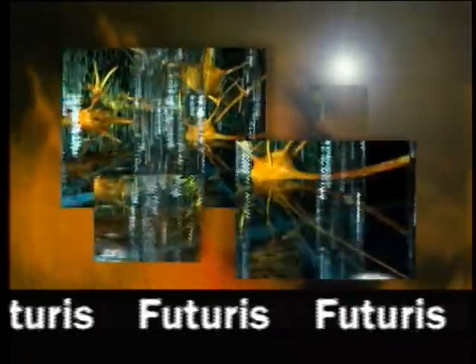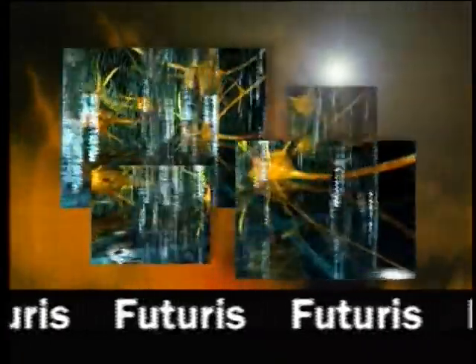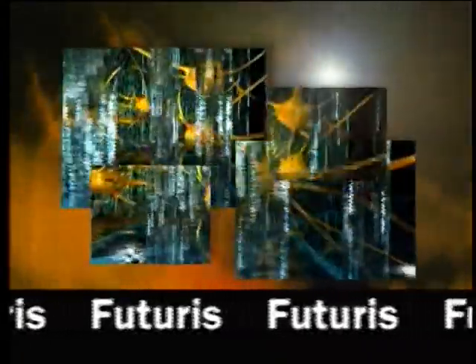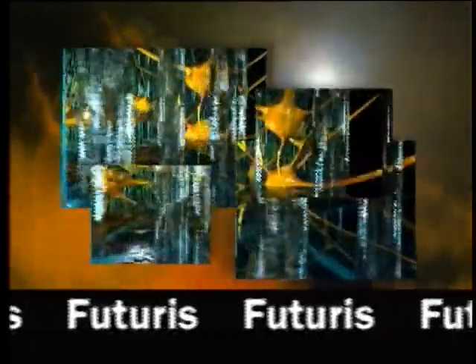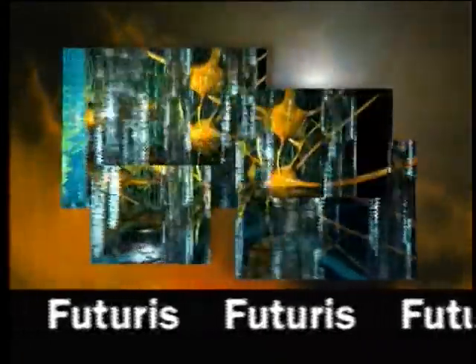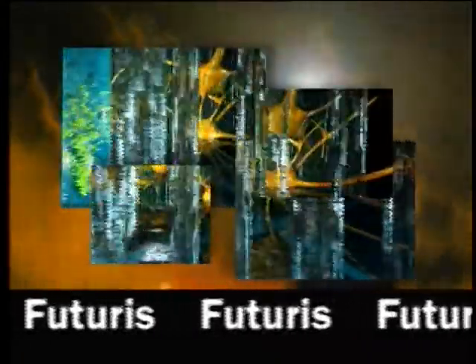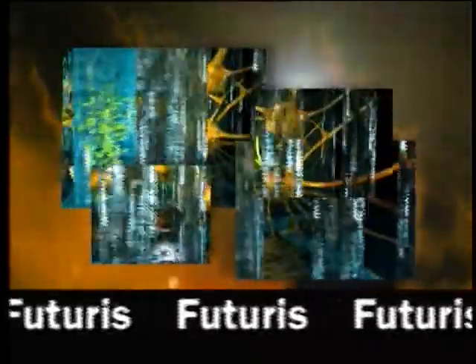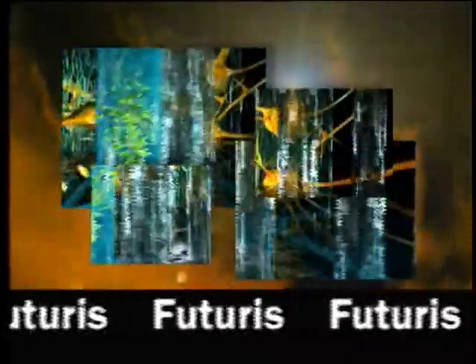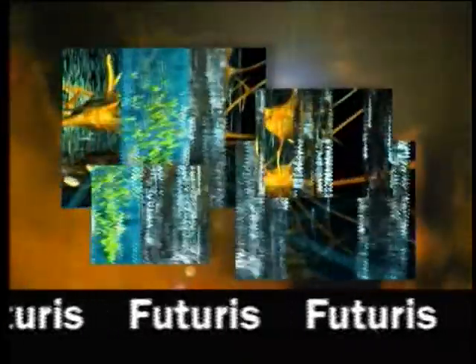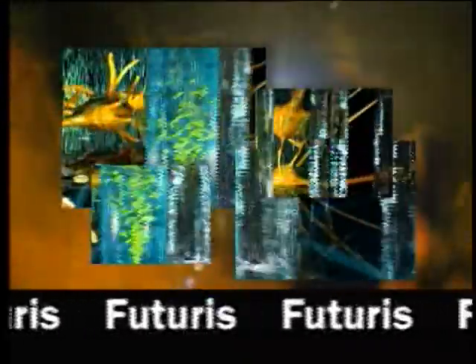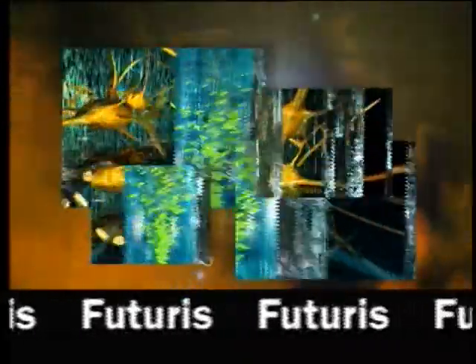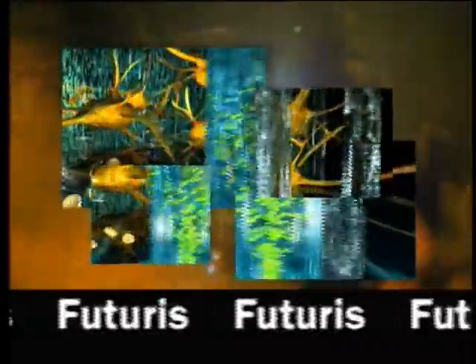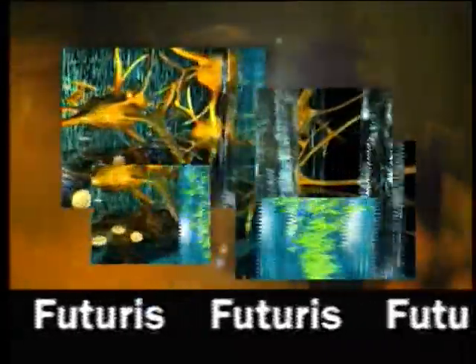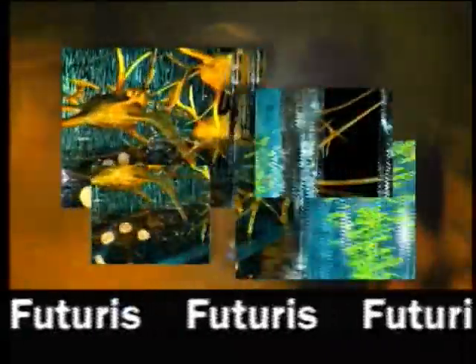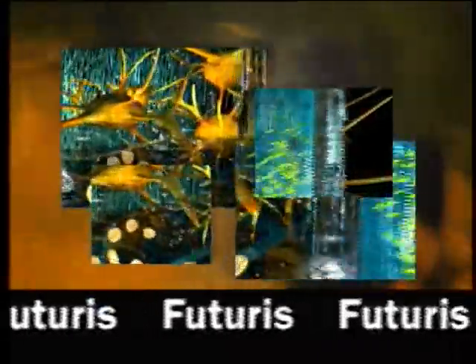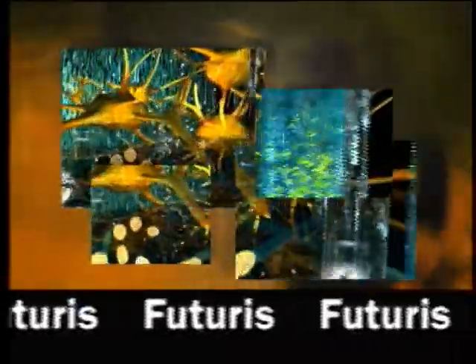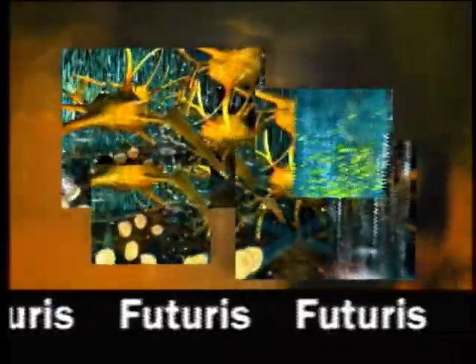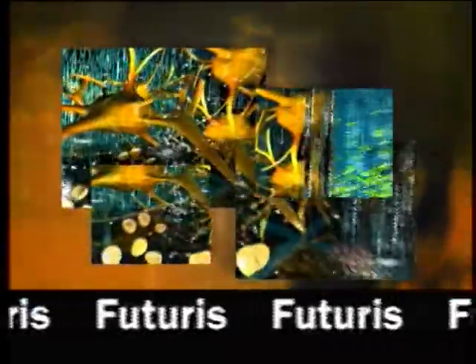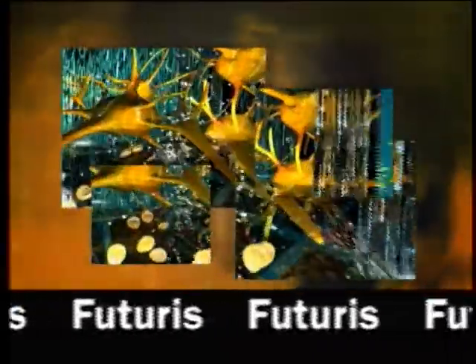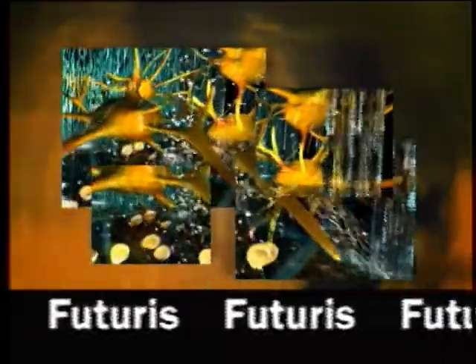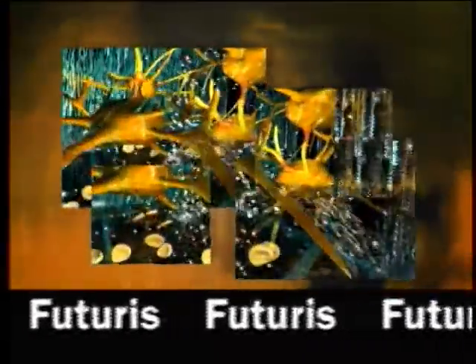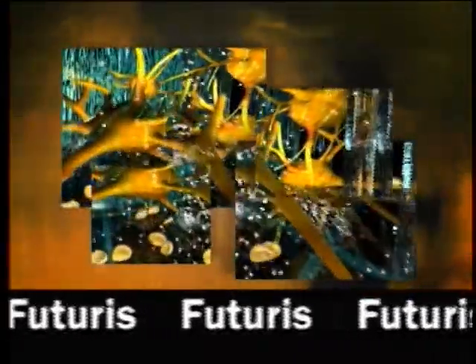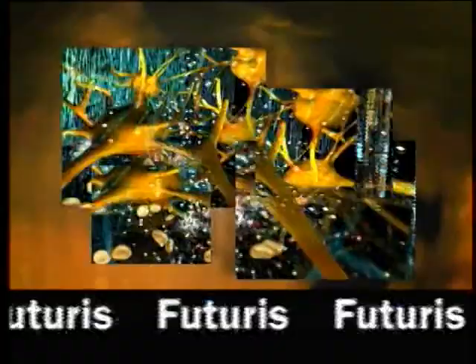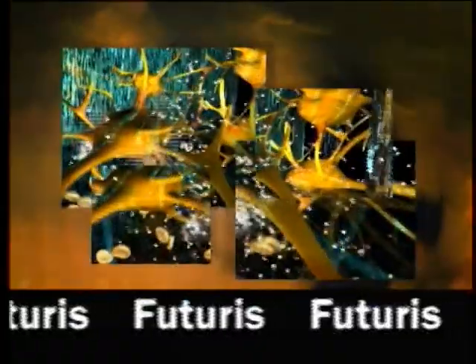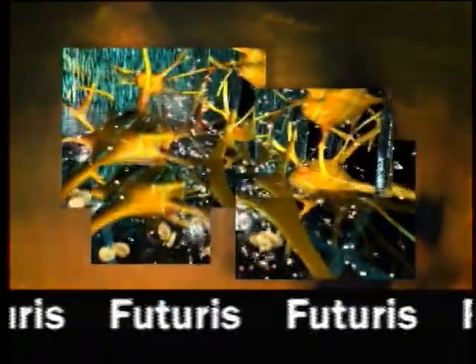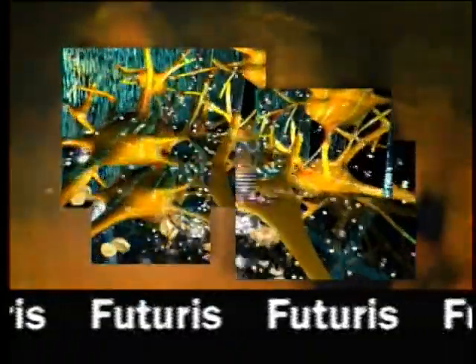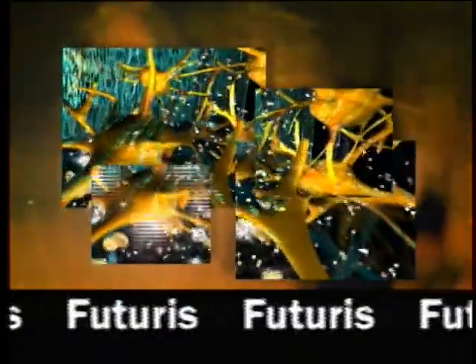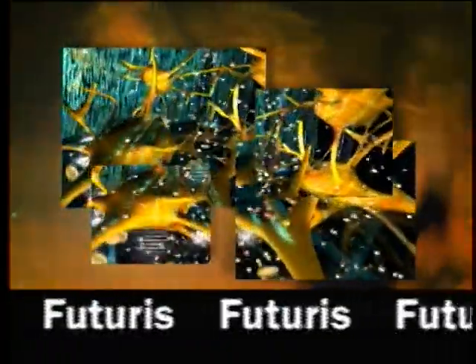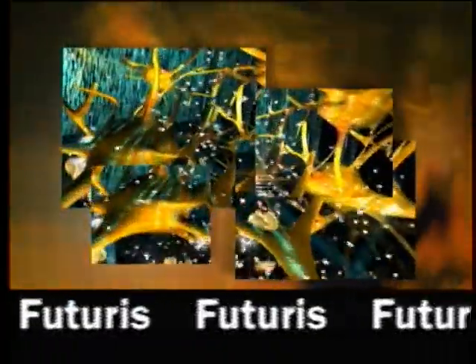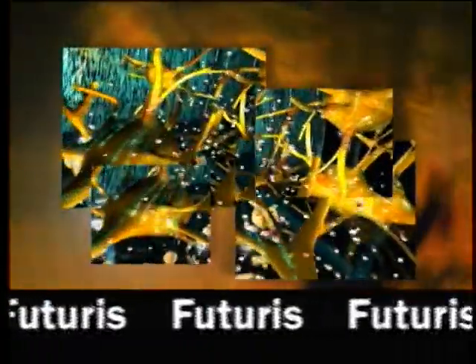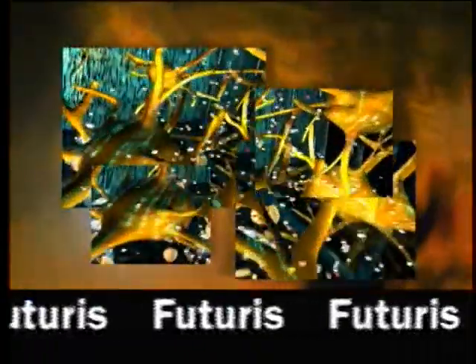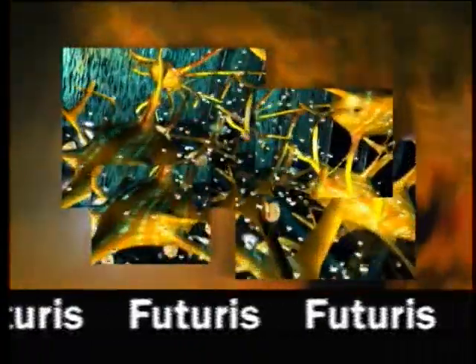Scientific pioneers from Europe are researching for future generations in our new science magazine, Futurists.